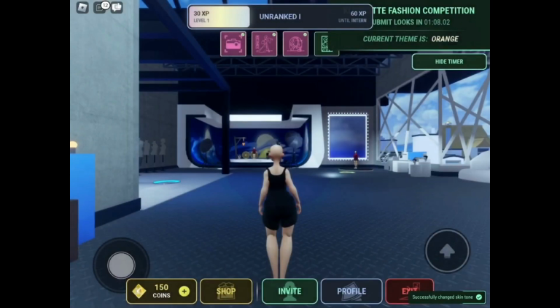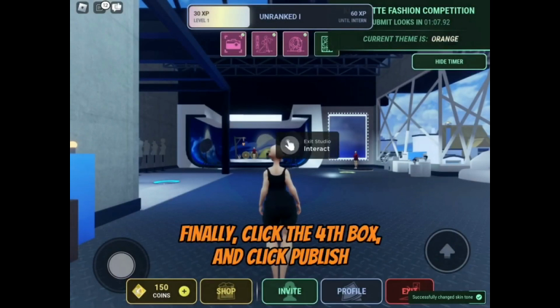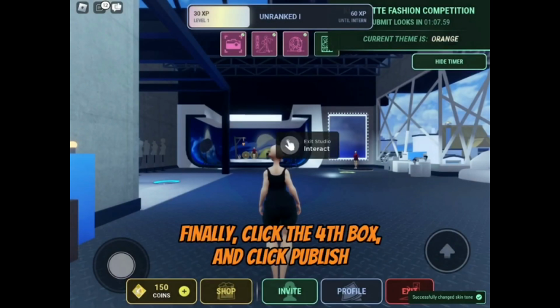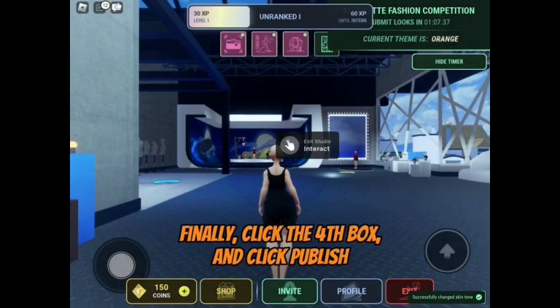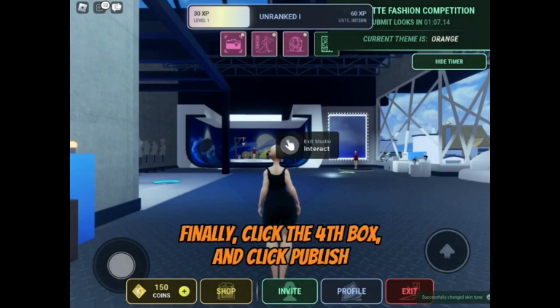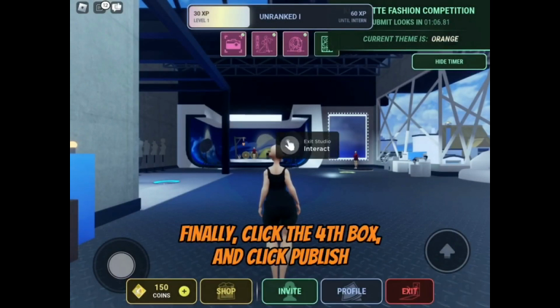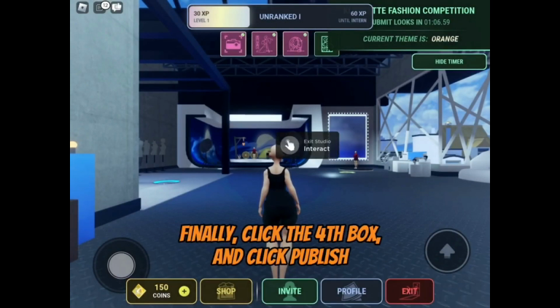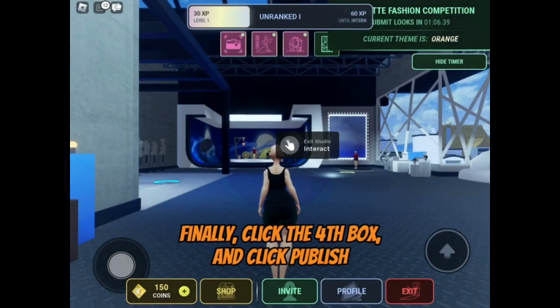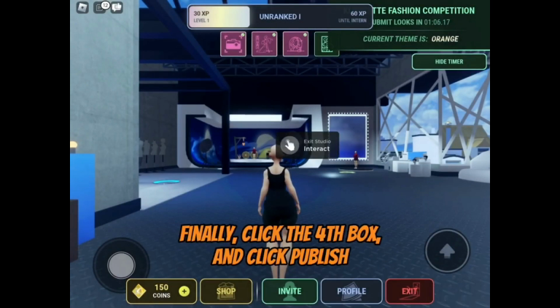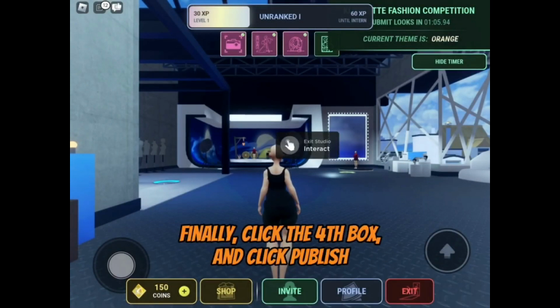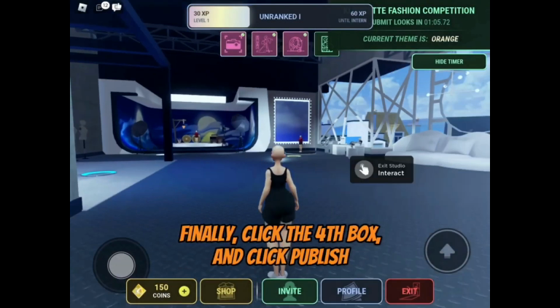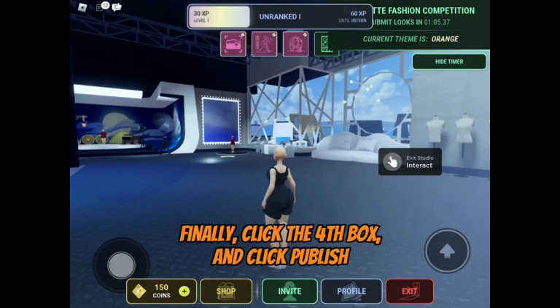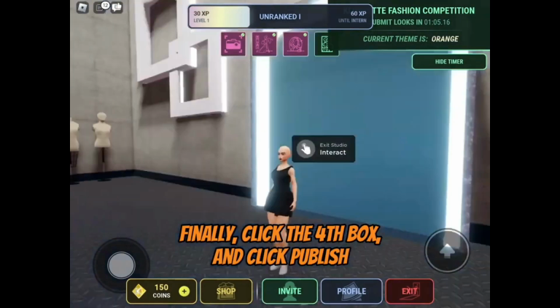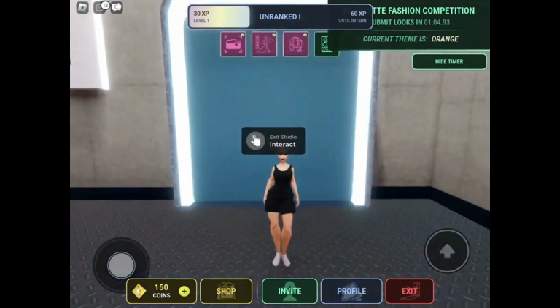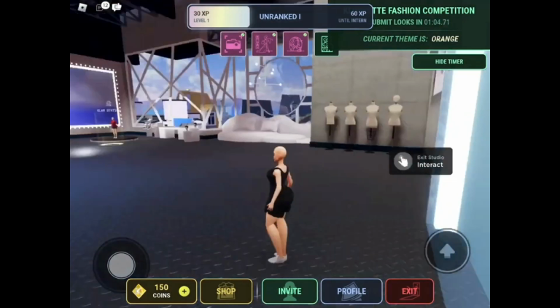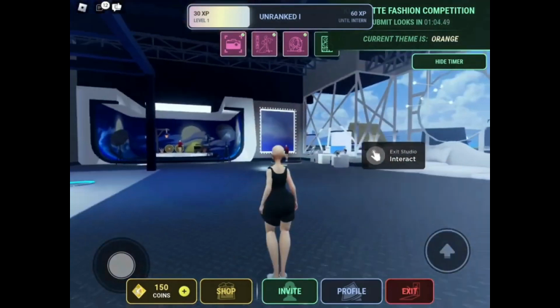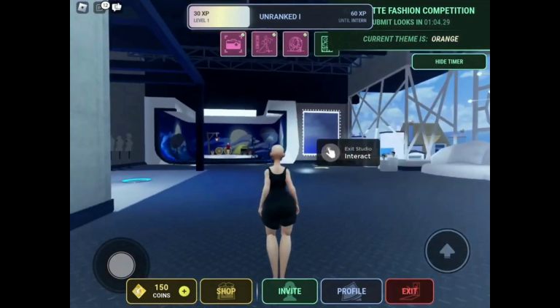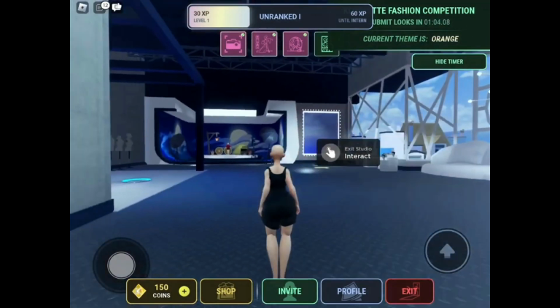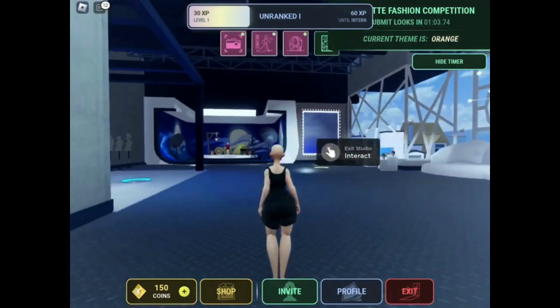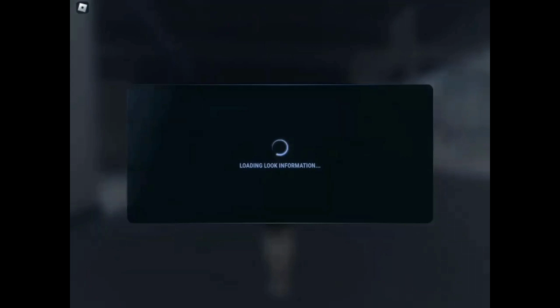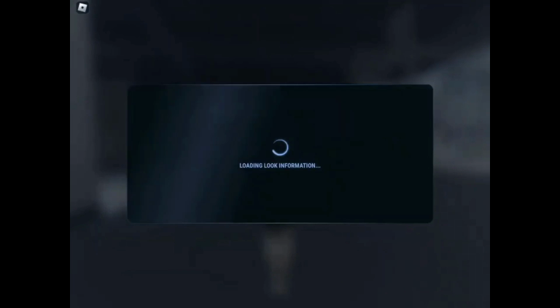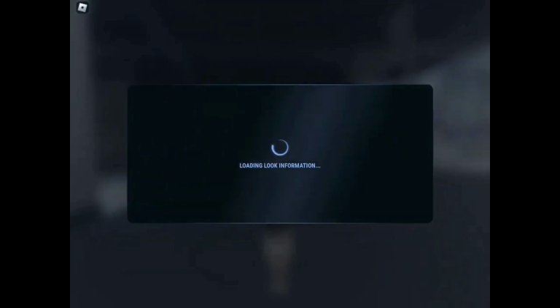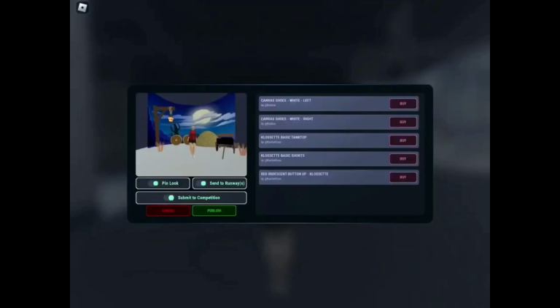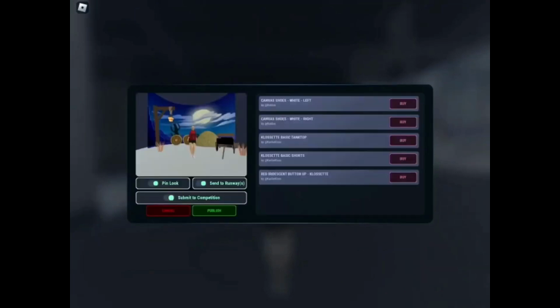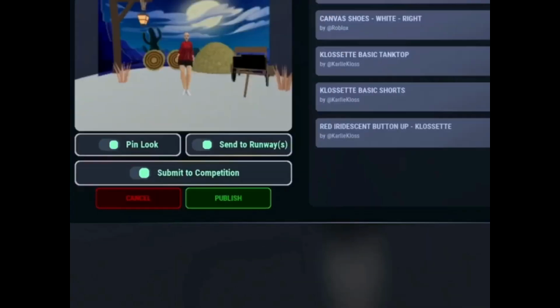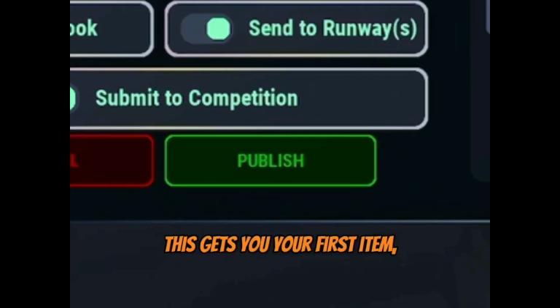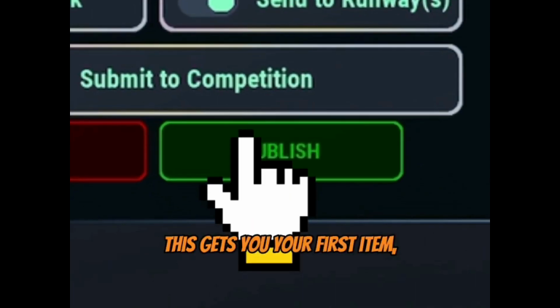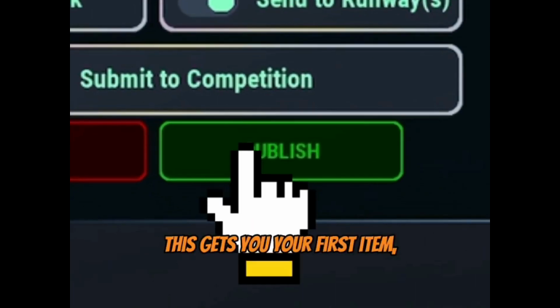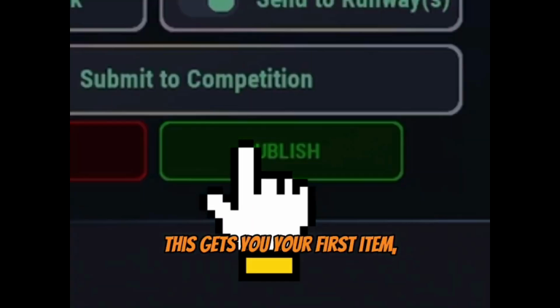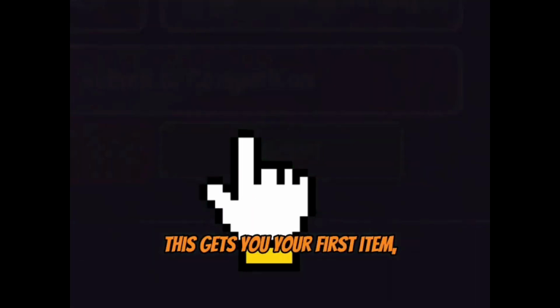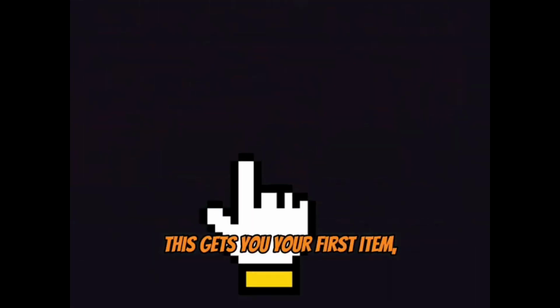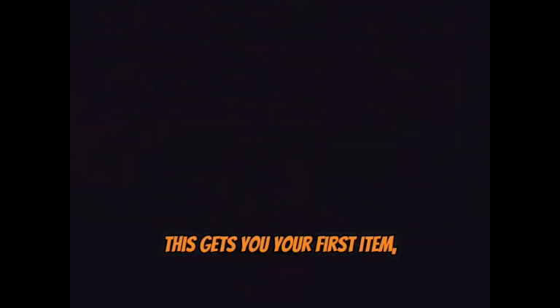Finally, click the fourth box and click publish. This gets you your first item.